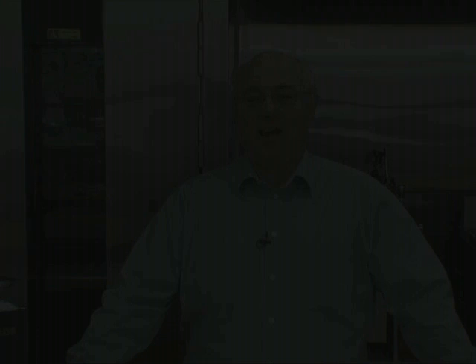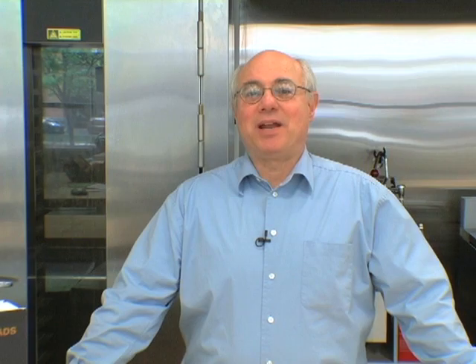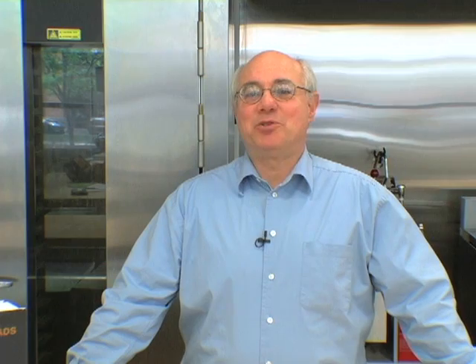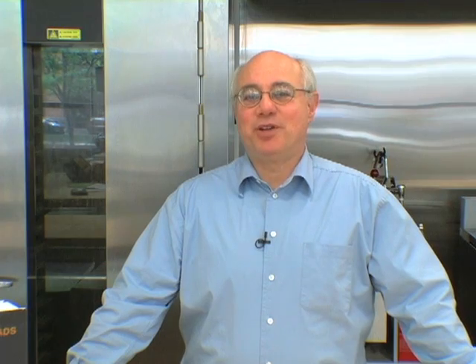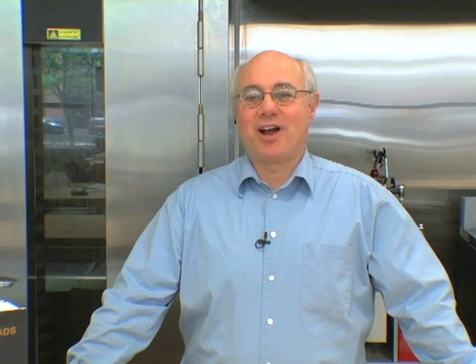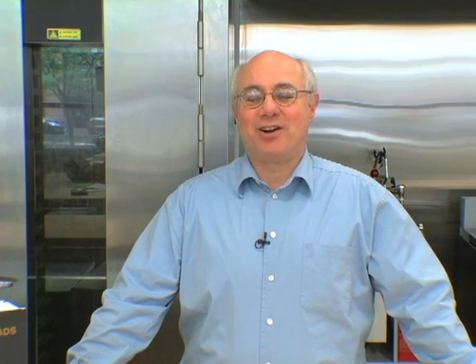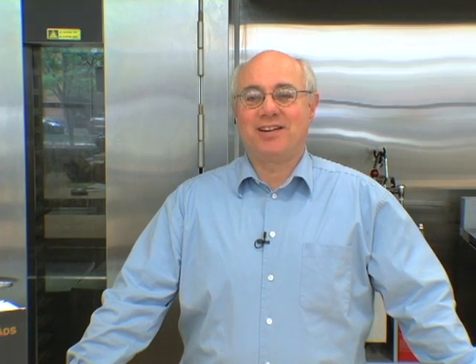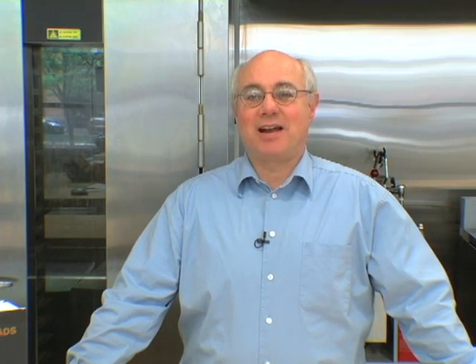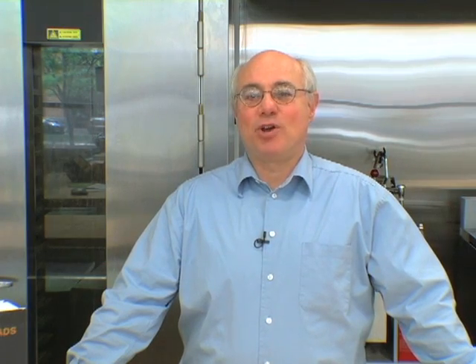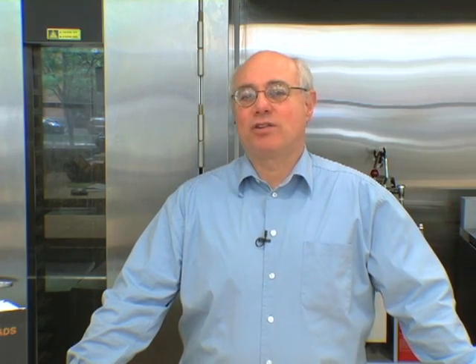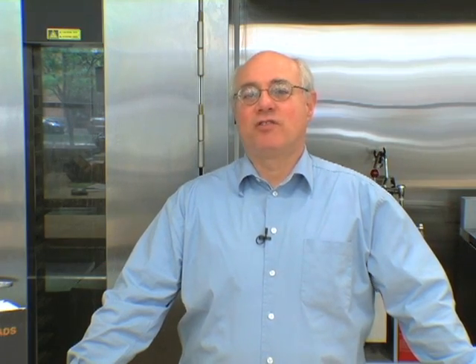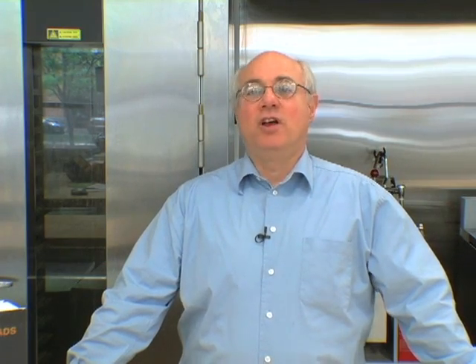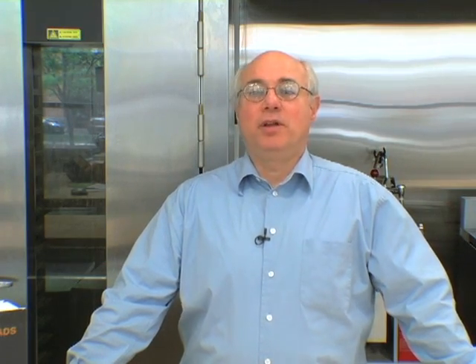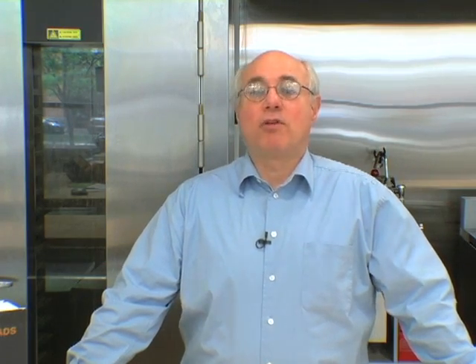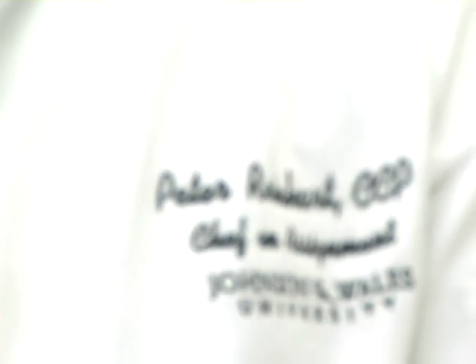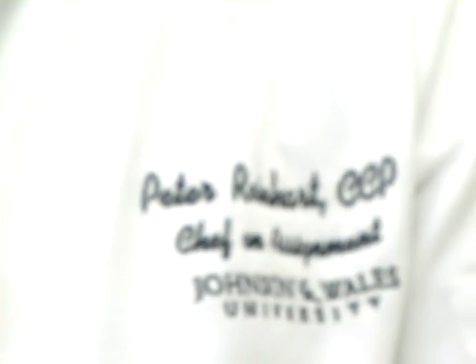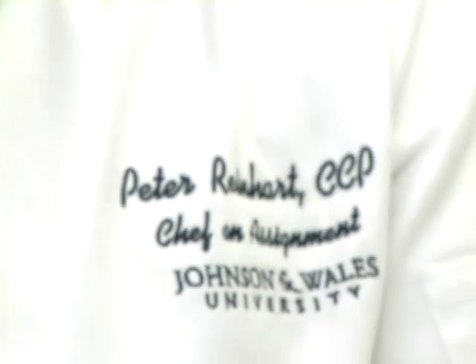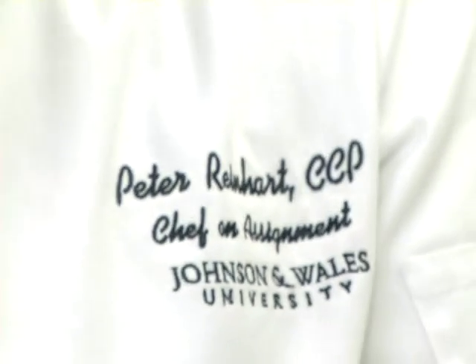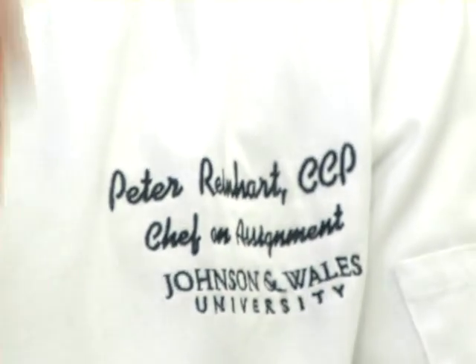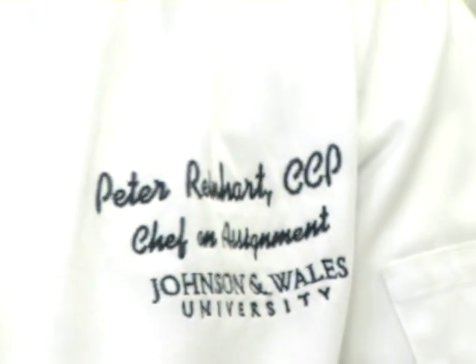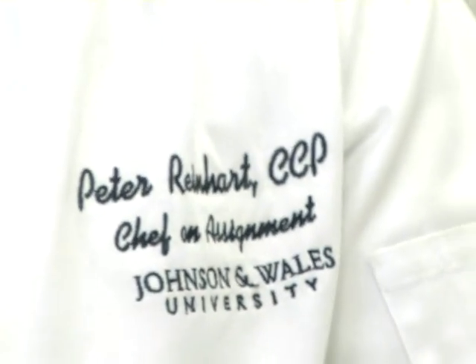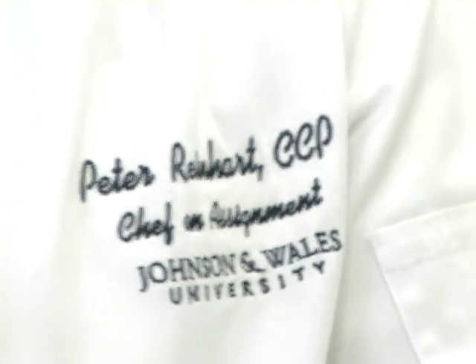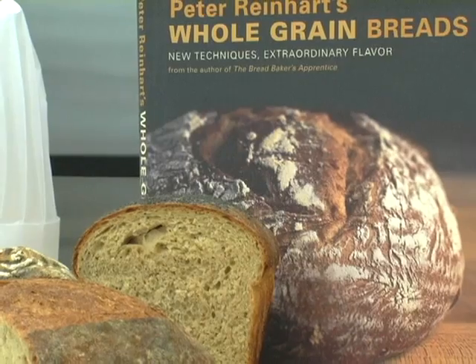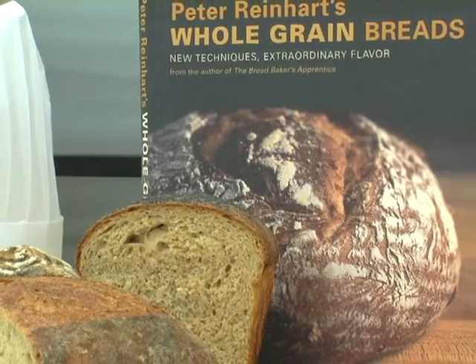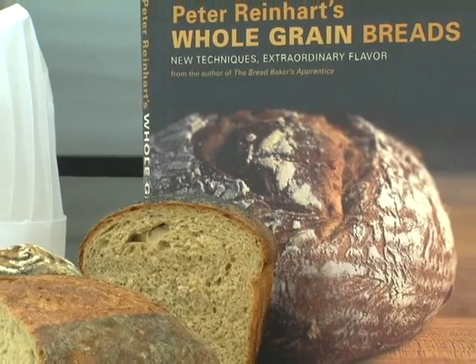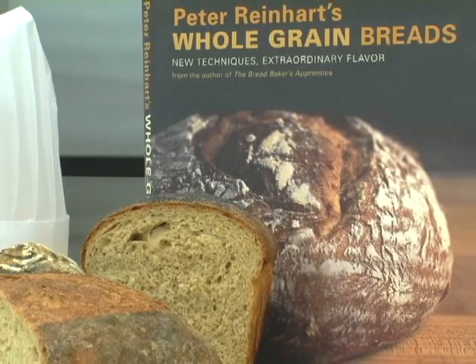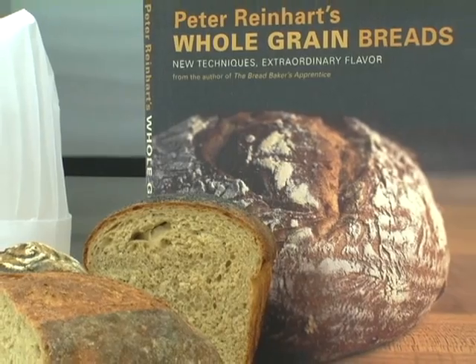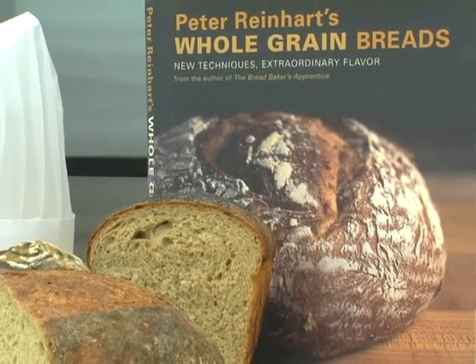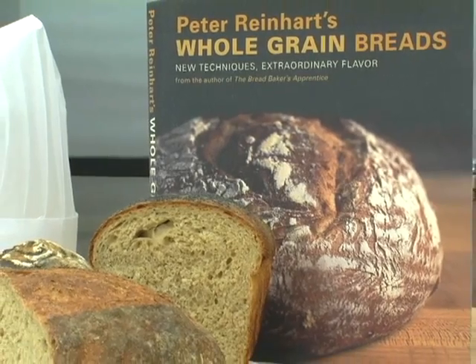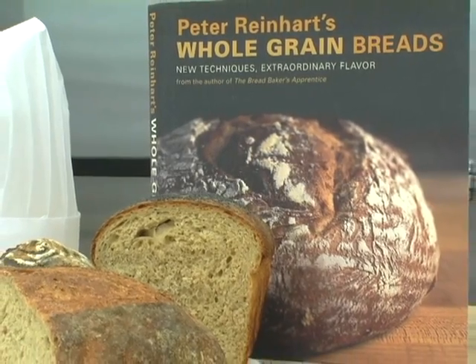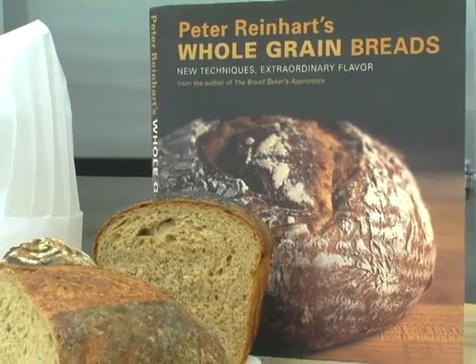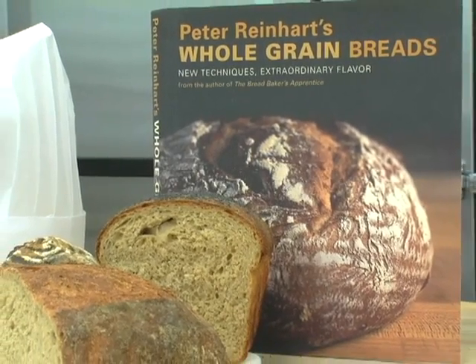My name is Peter Reinhardt, and I'm the author of Peter Reinhardt's Whole Grain Breads, New Techniques, Extraordinary Flavor.